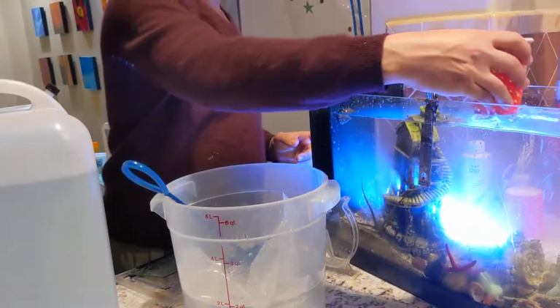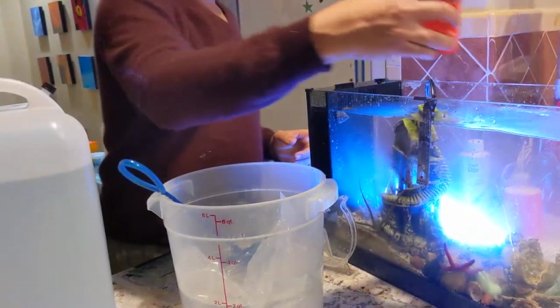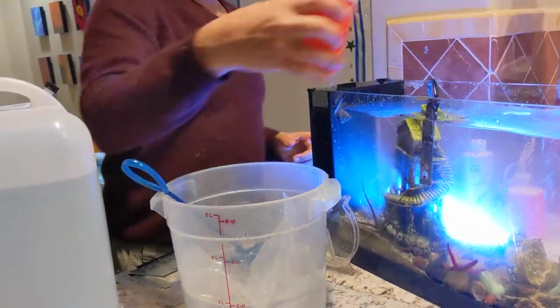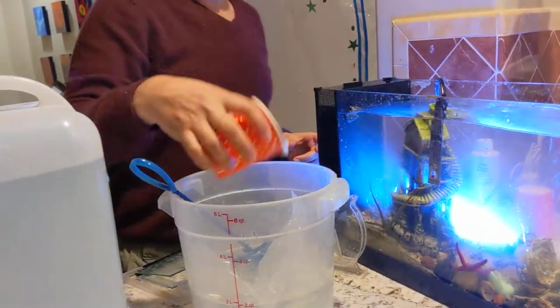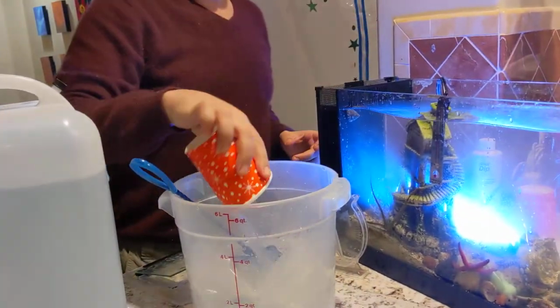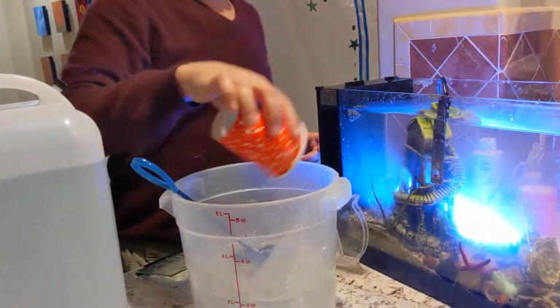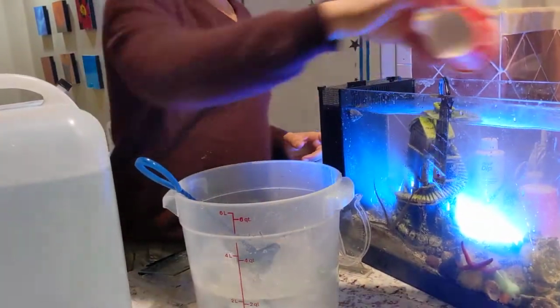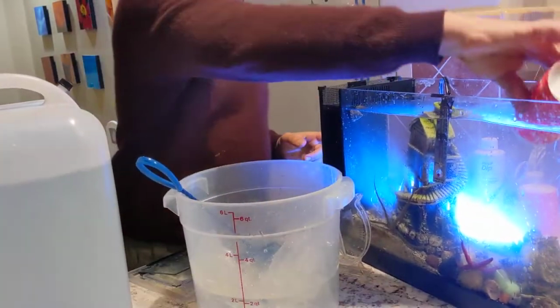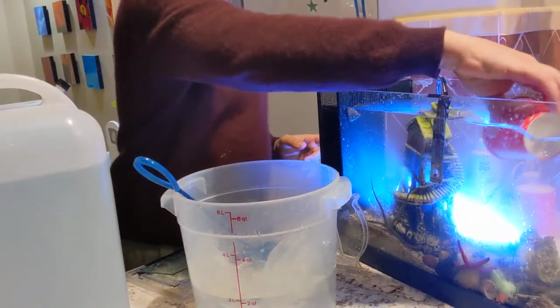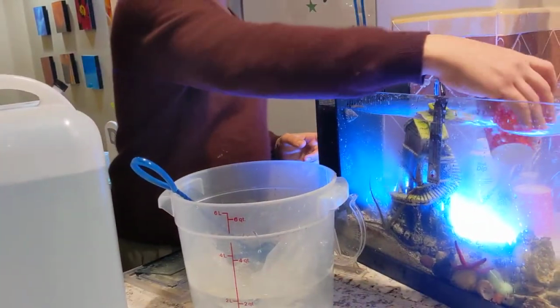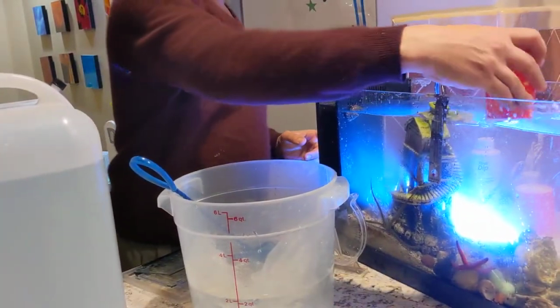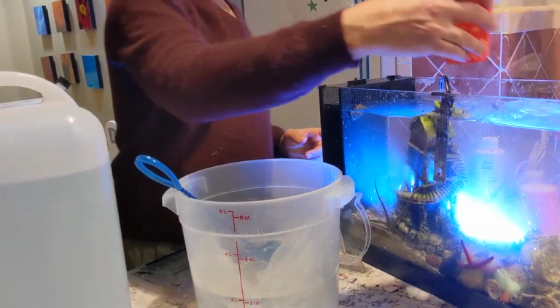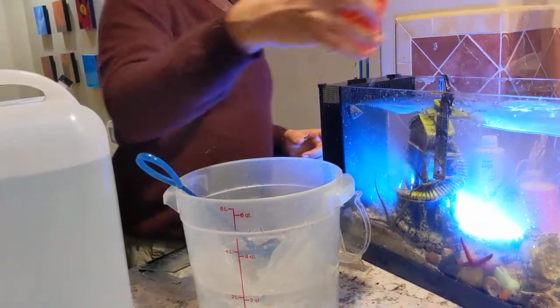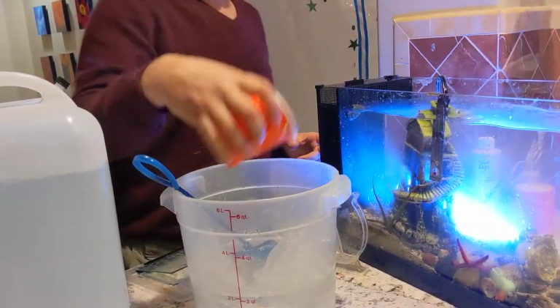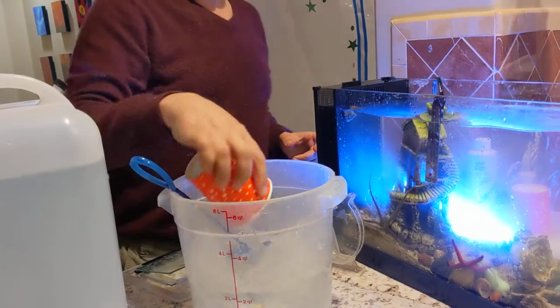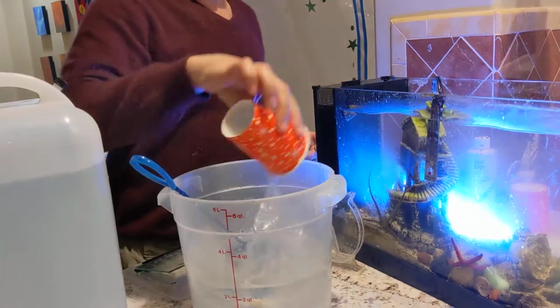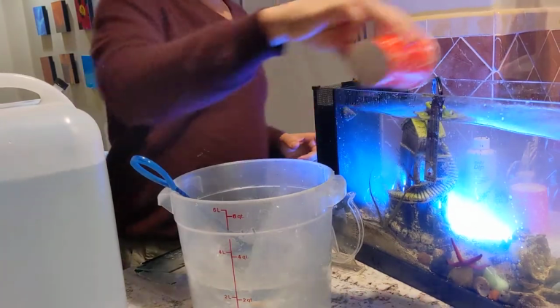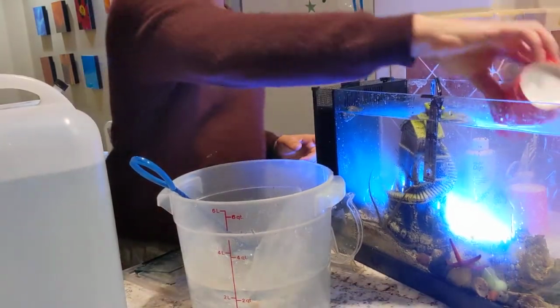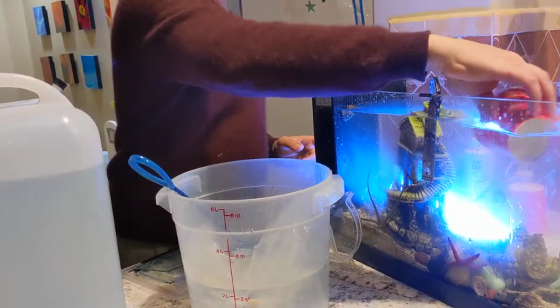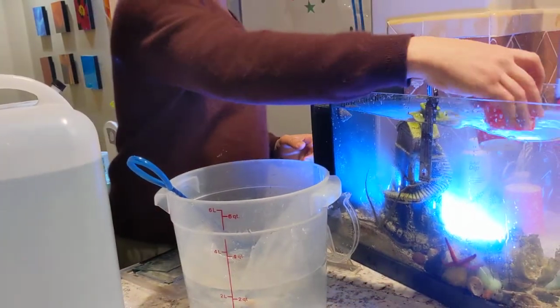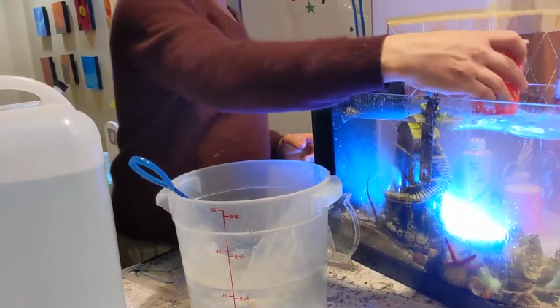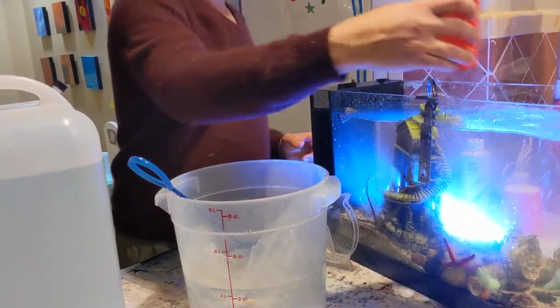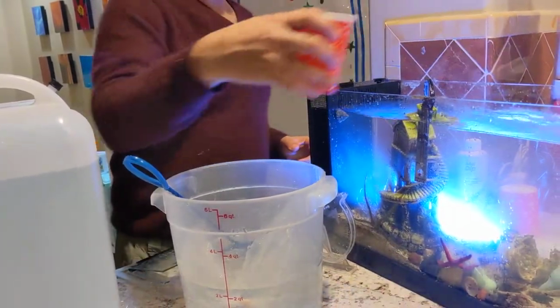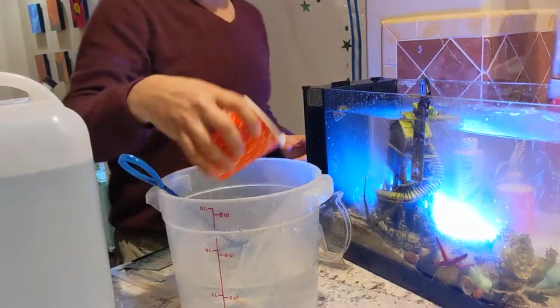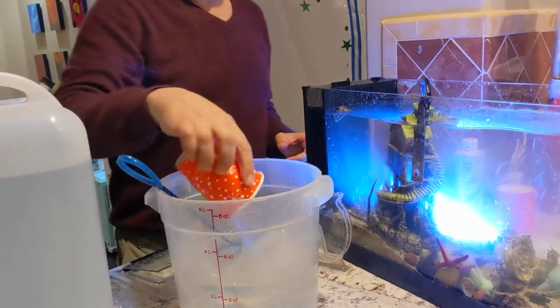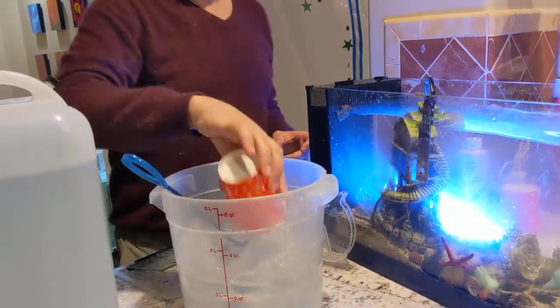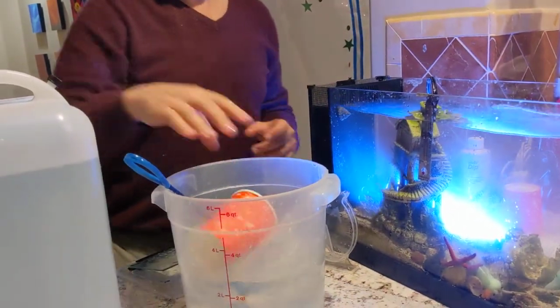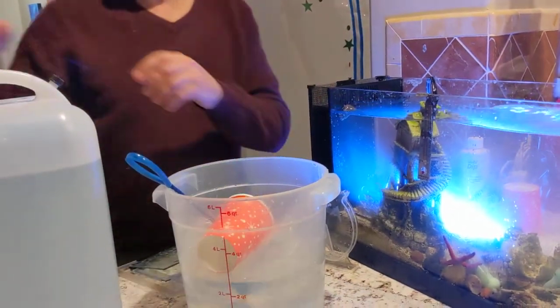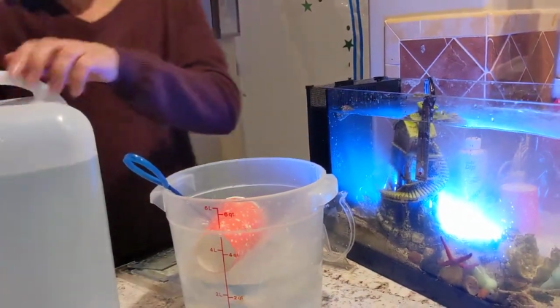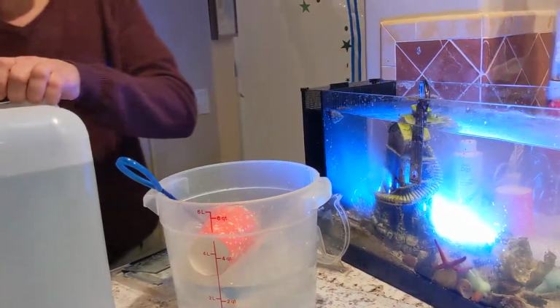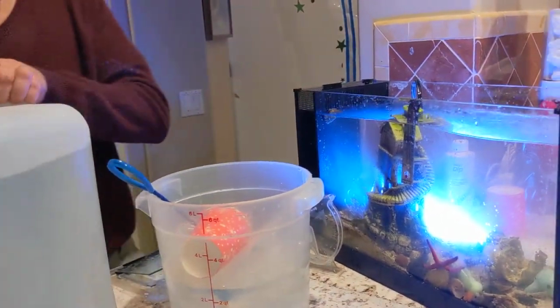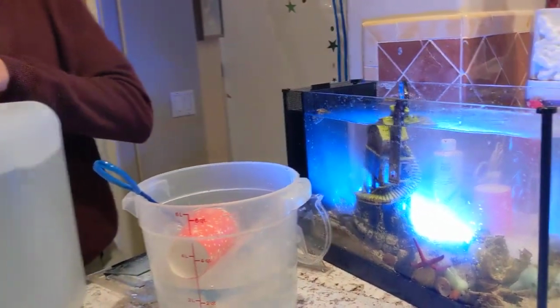Now we're done taking out the water. Have we ever told them how we do water changes?